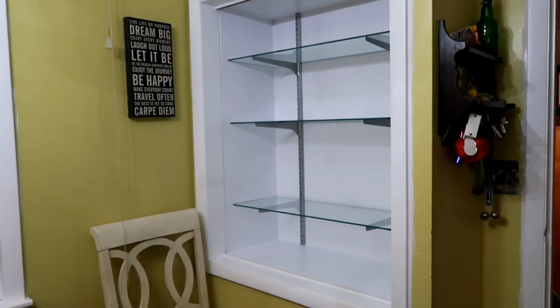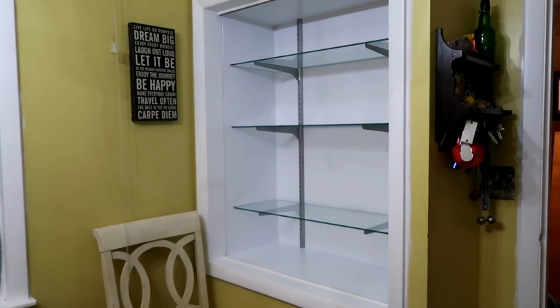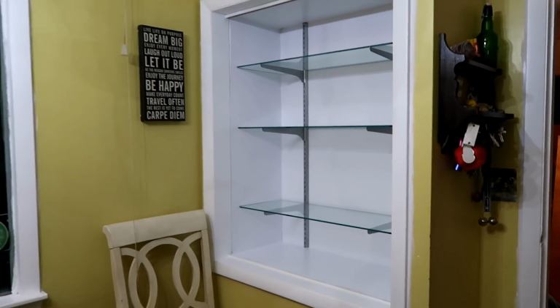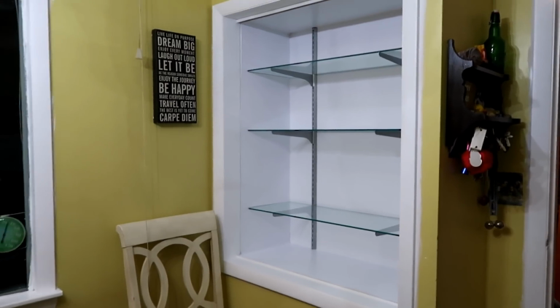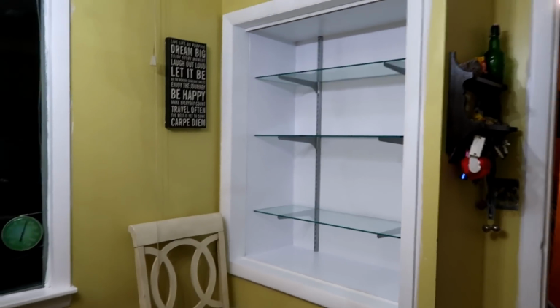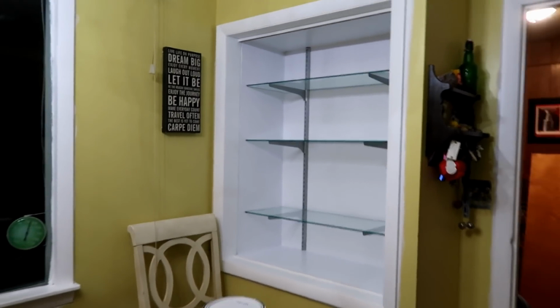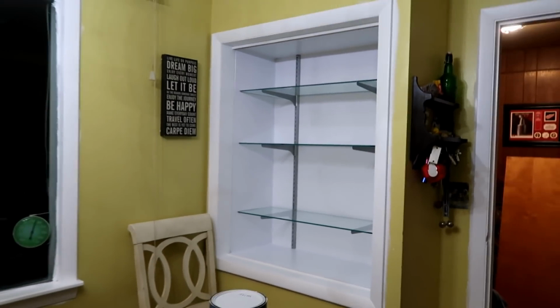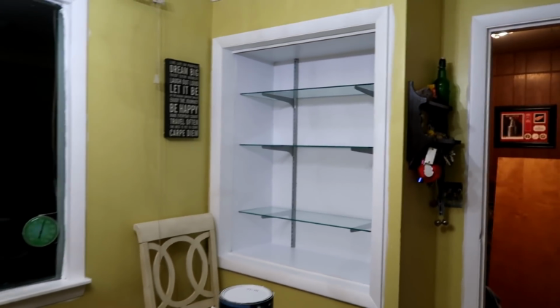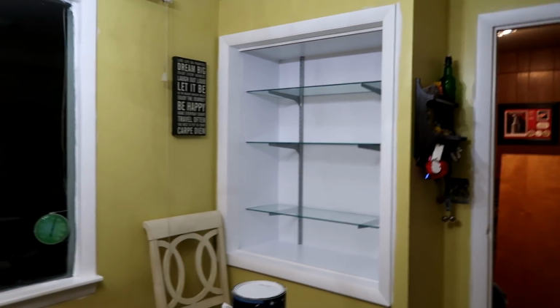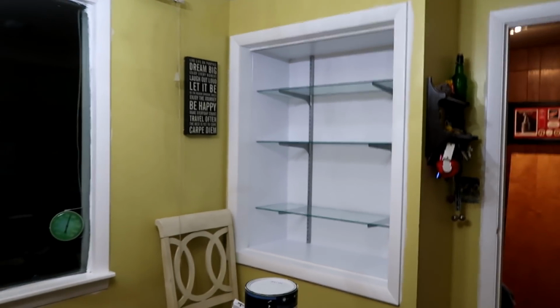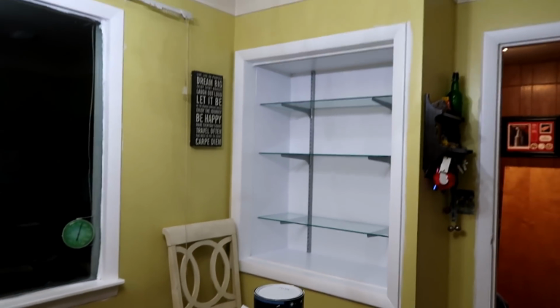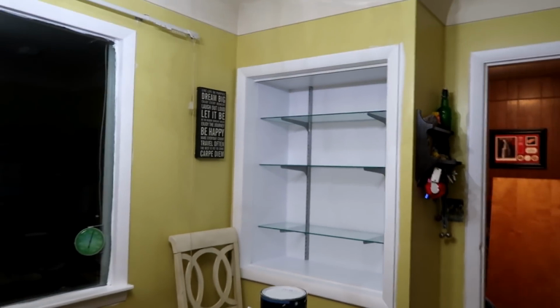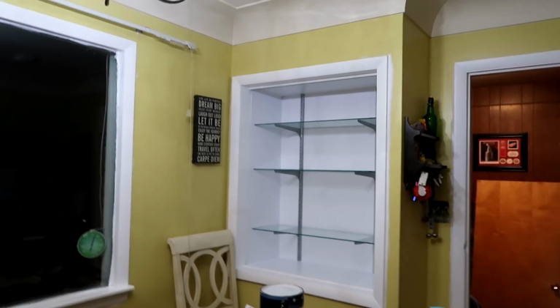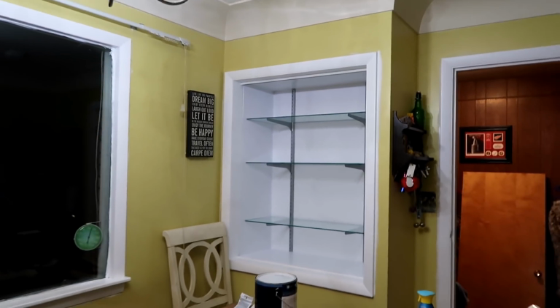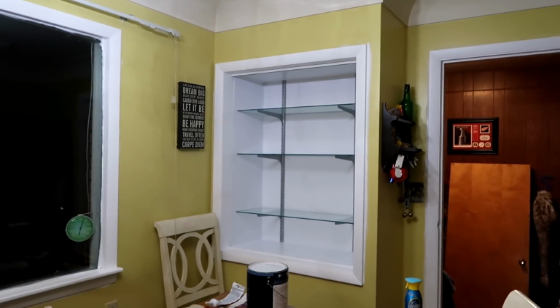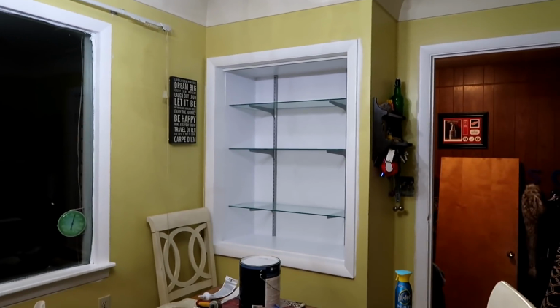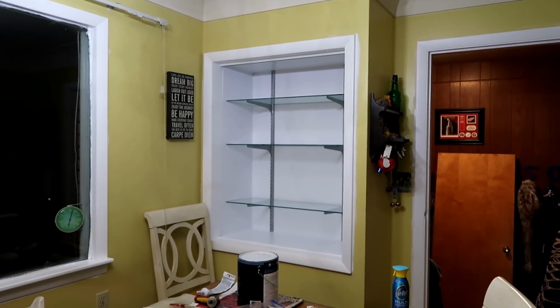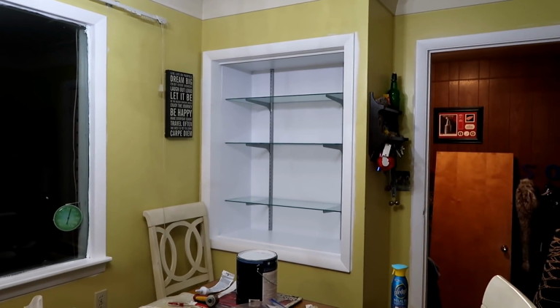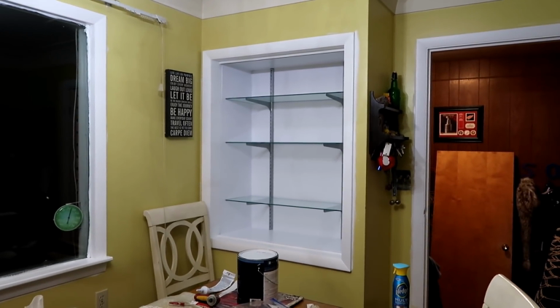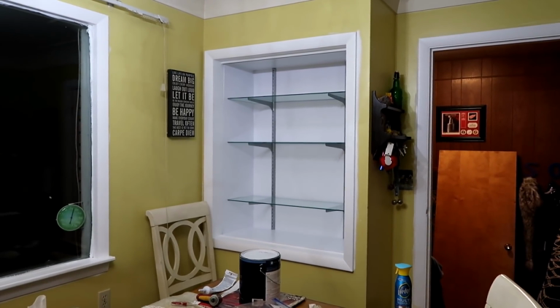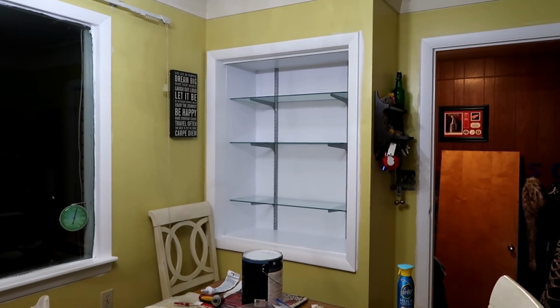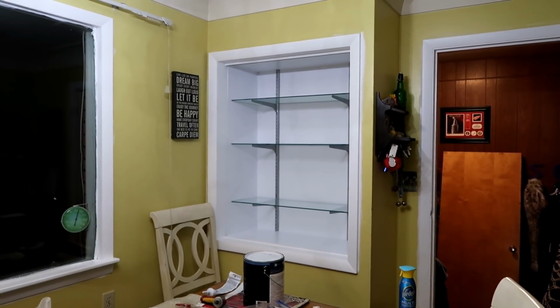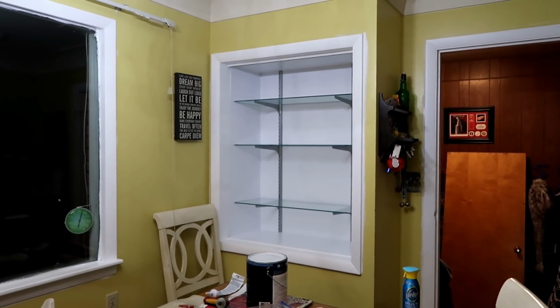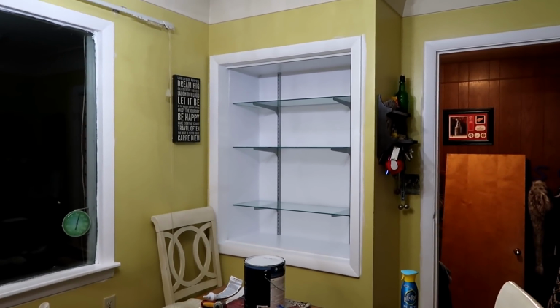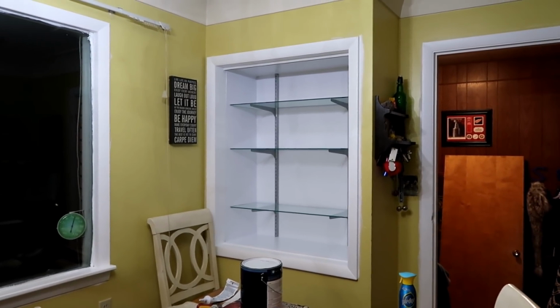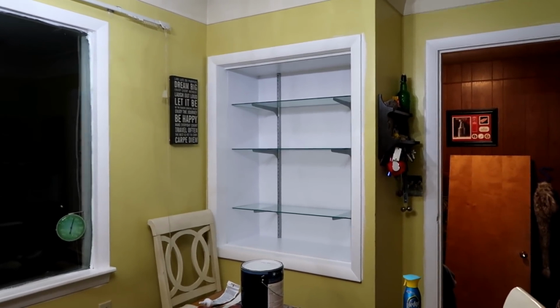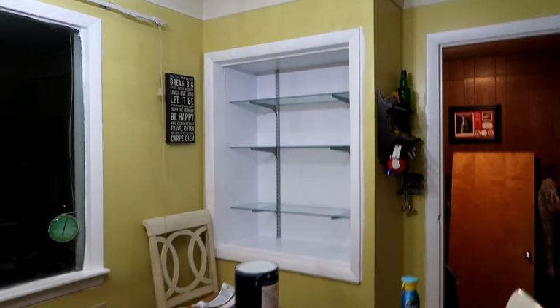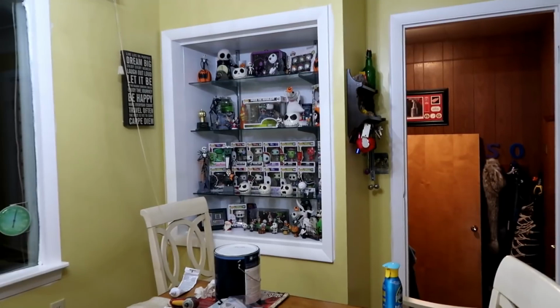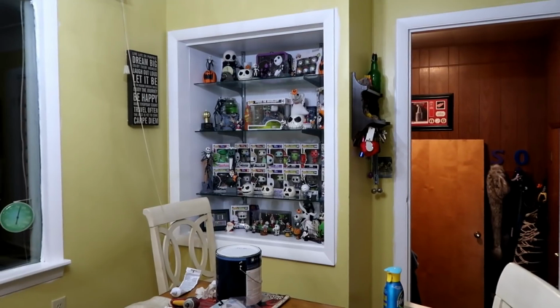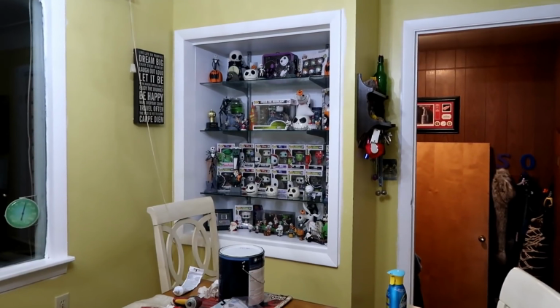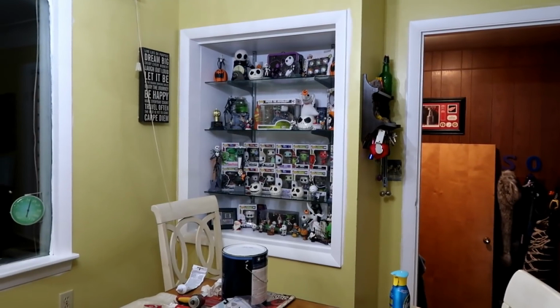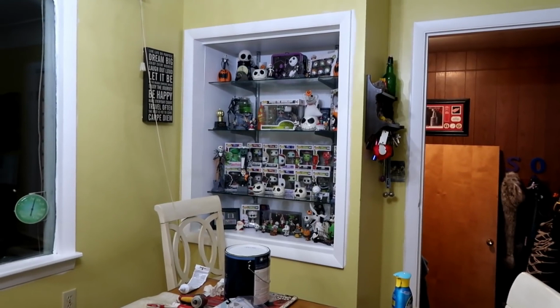Just with the shelves in — look at it. It looks ten times better.